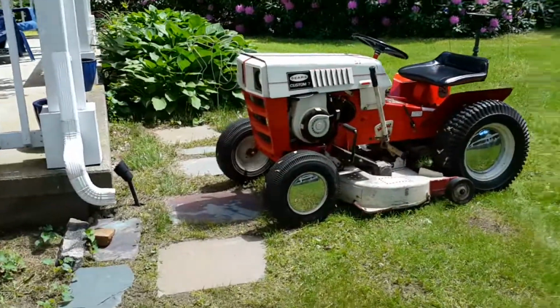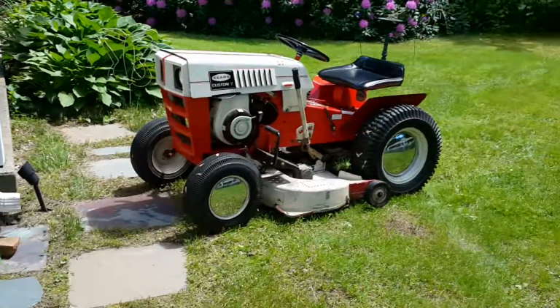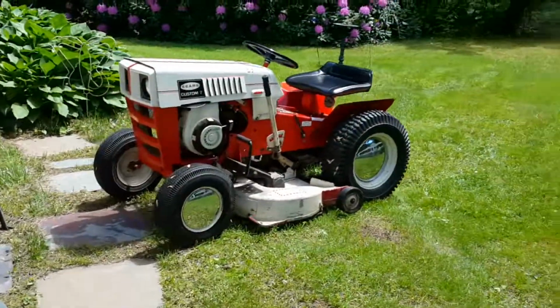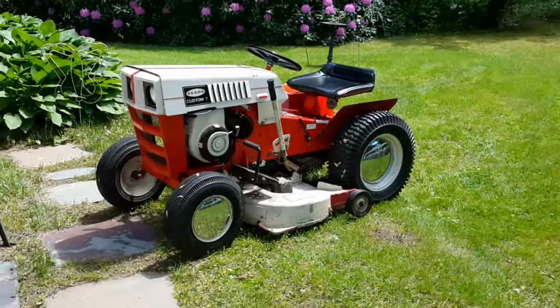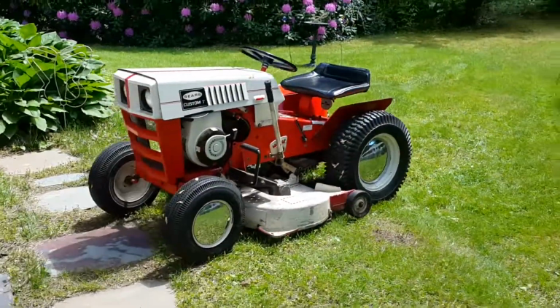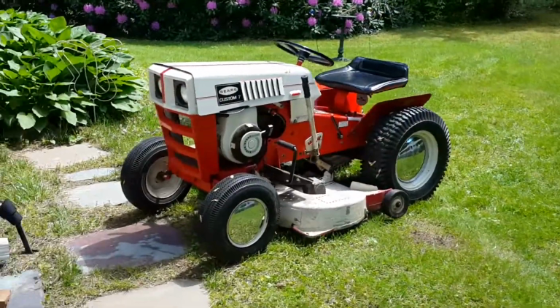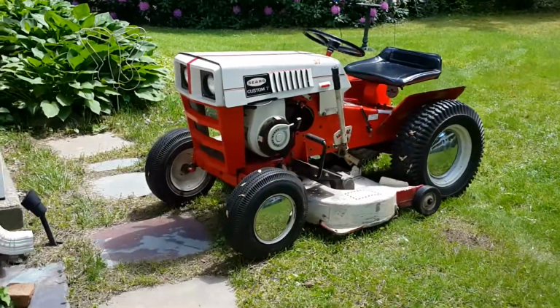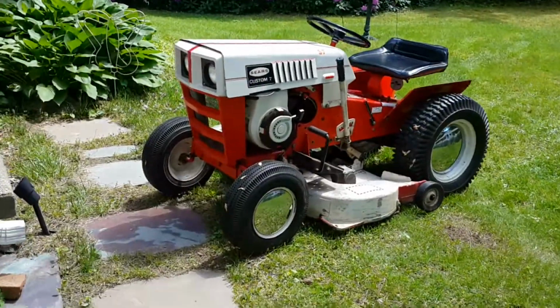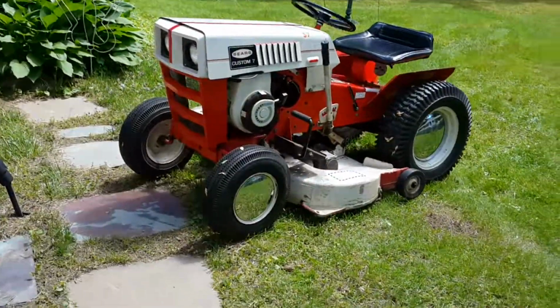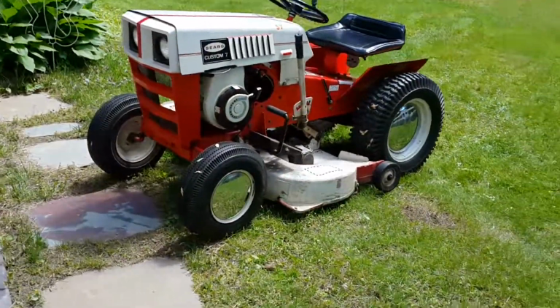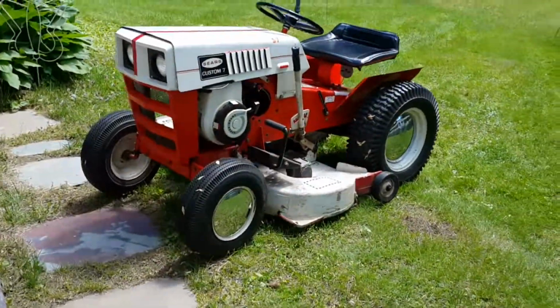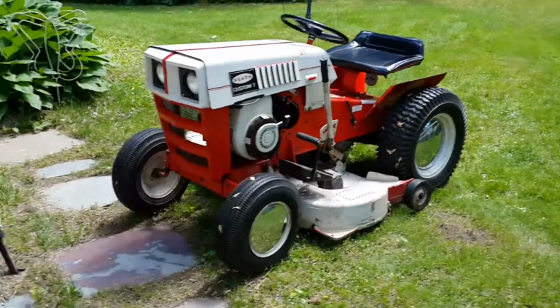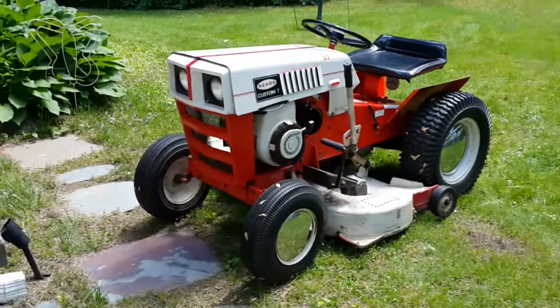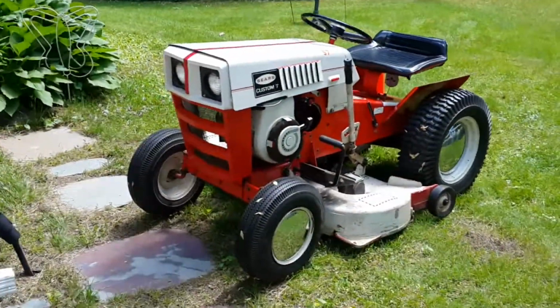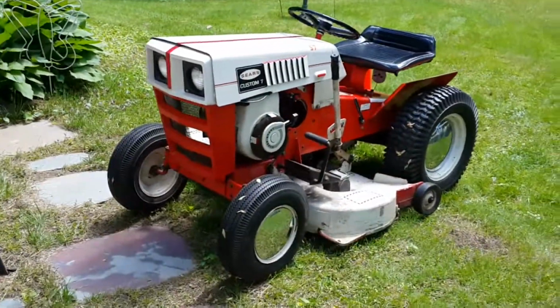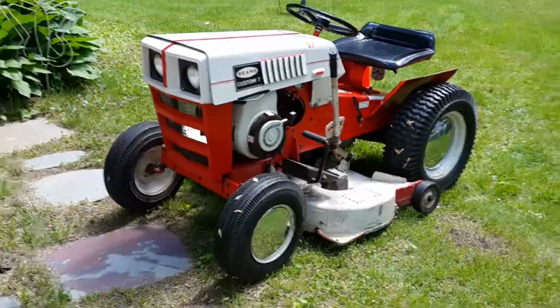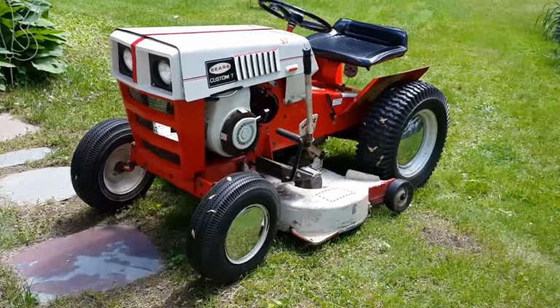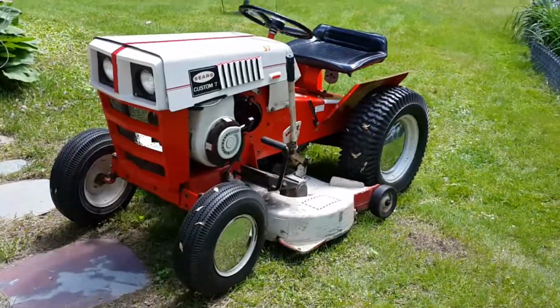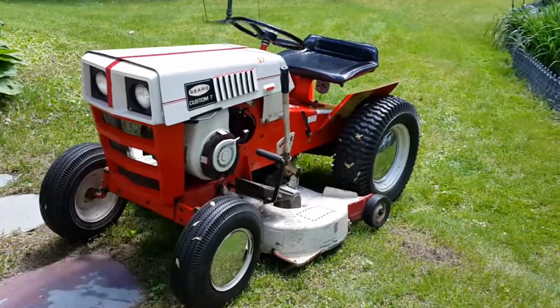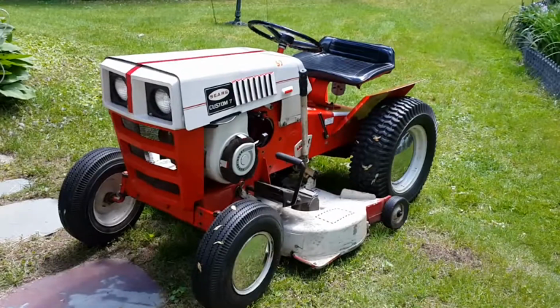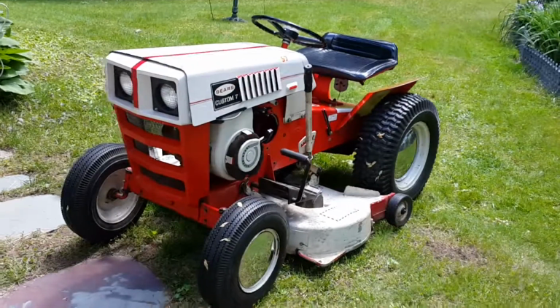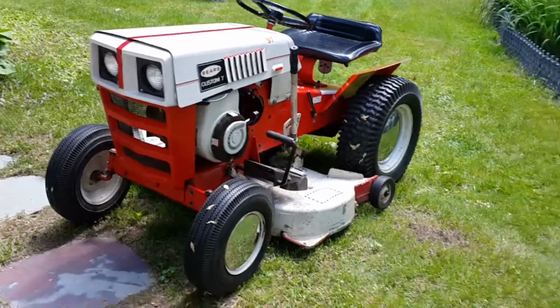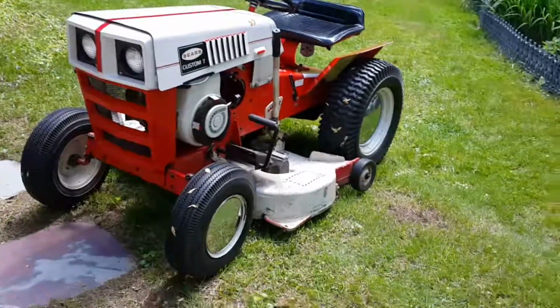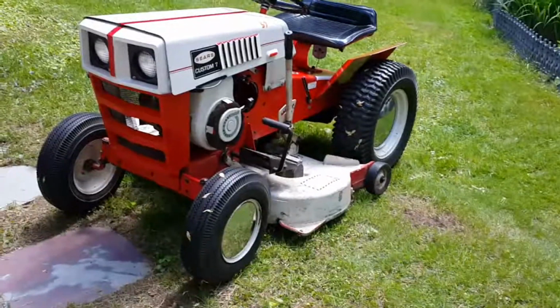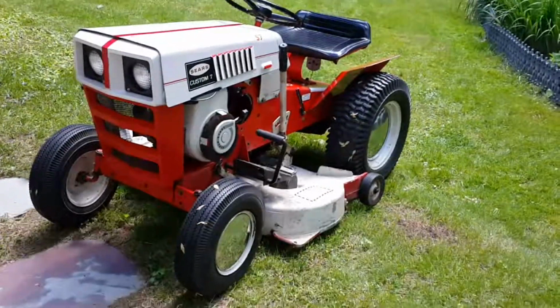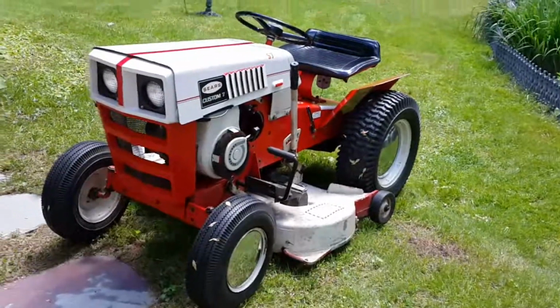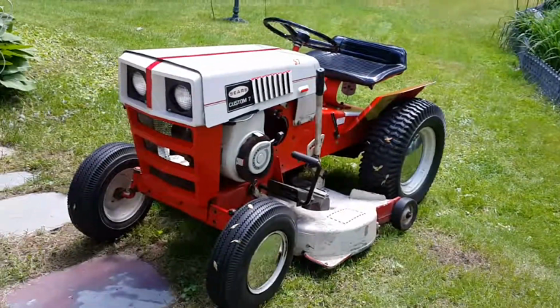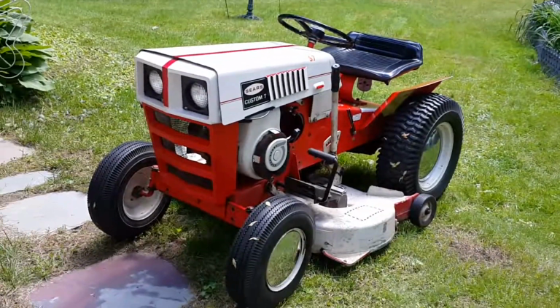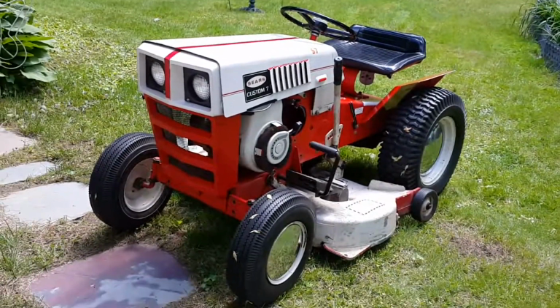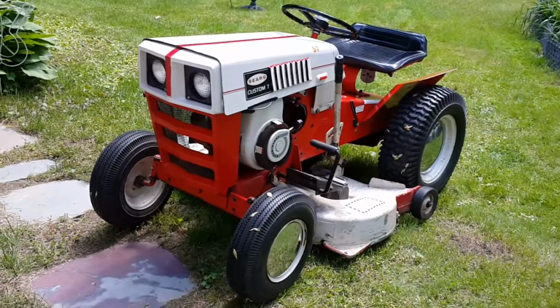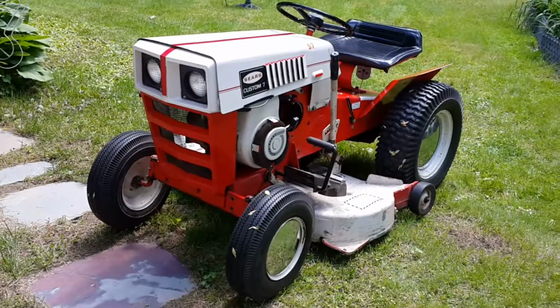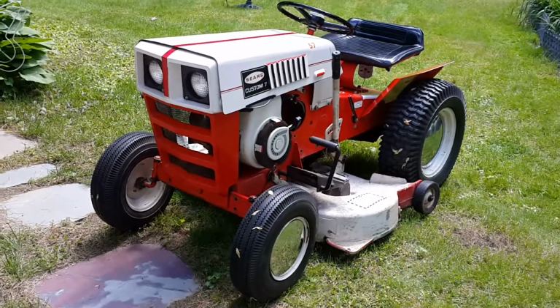And that's my review of this old-timer Sears Custom 7 from the early 70s. Hope you enjoyed it.